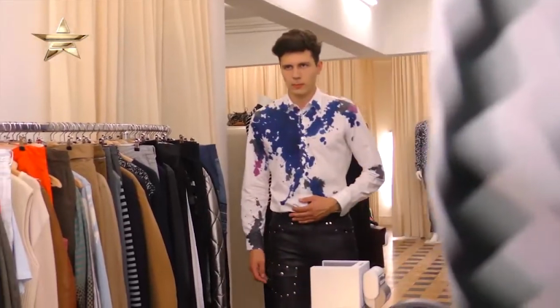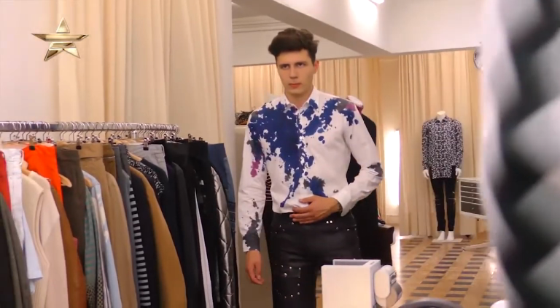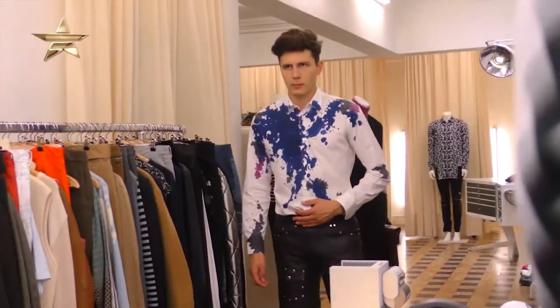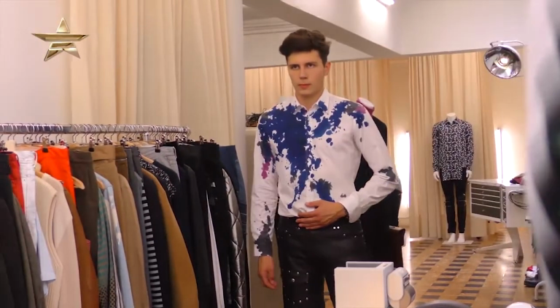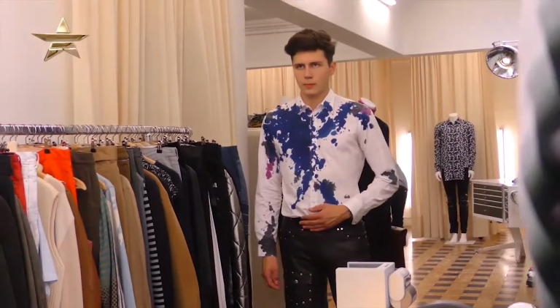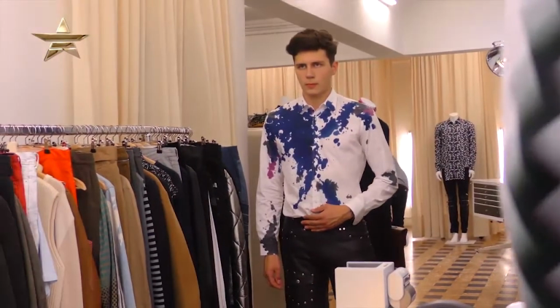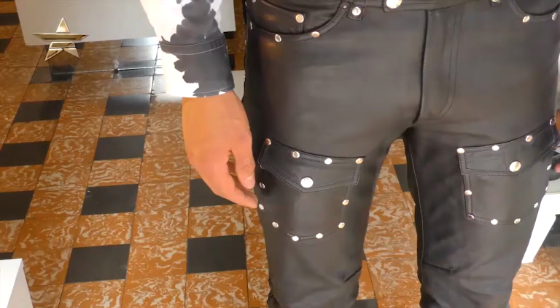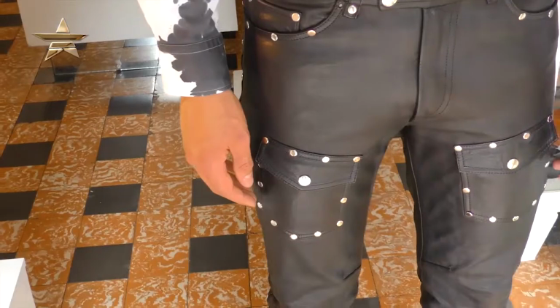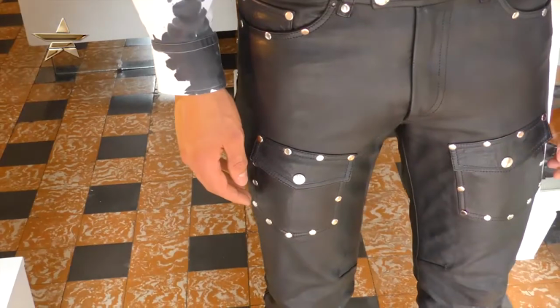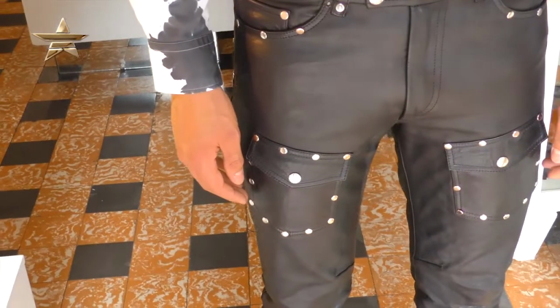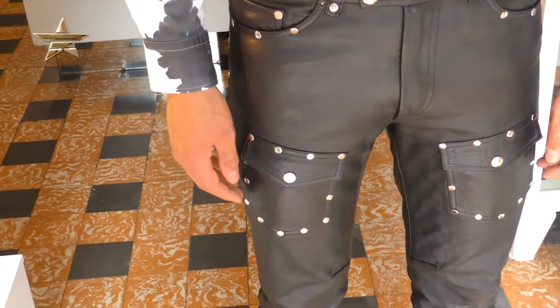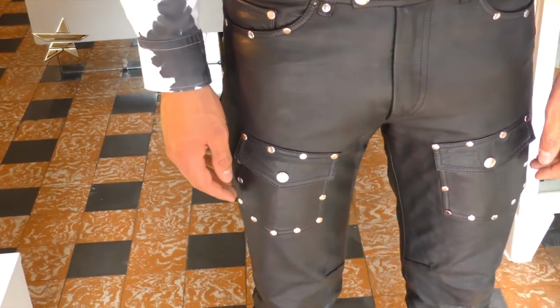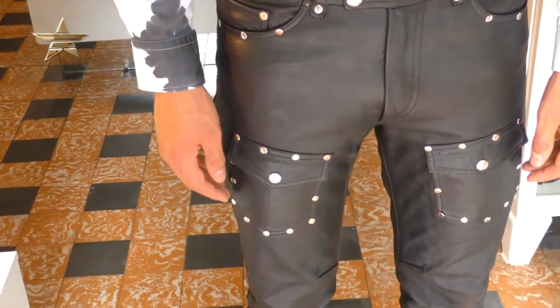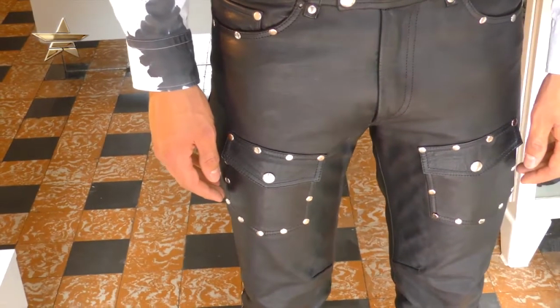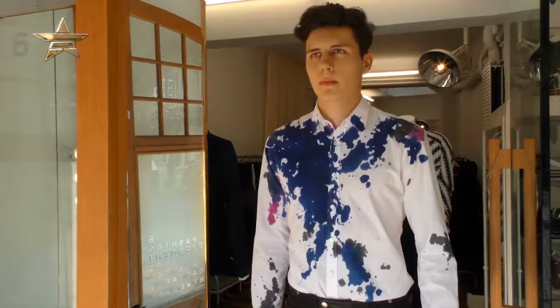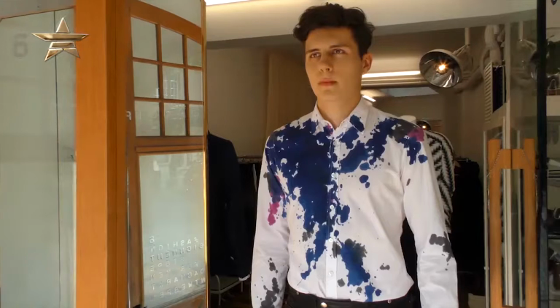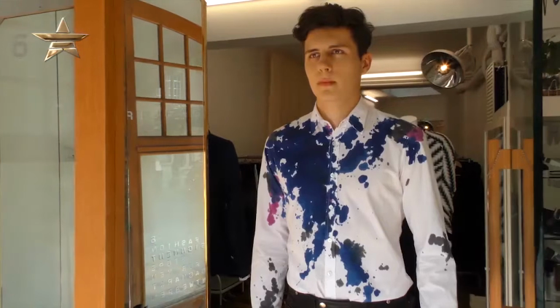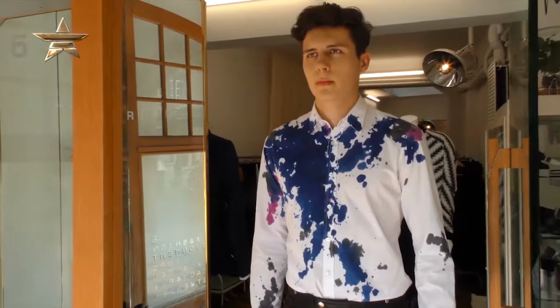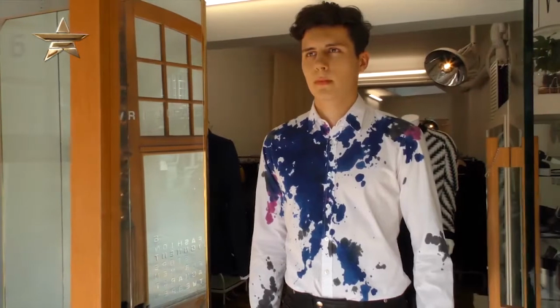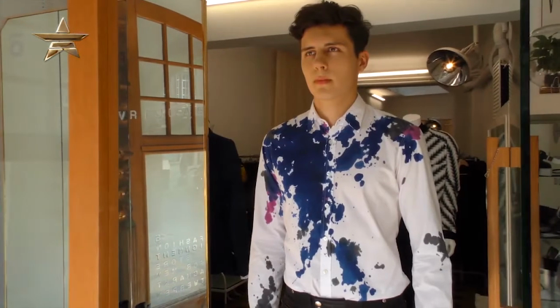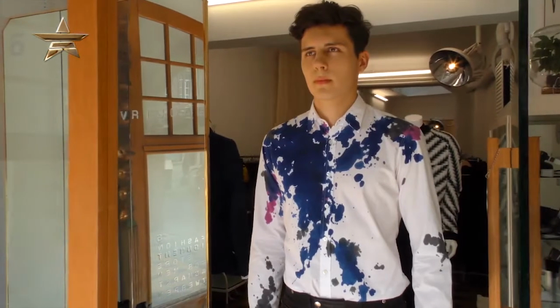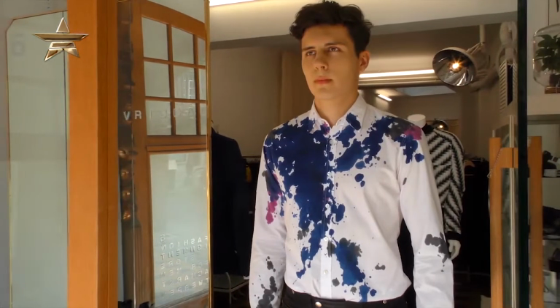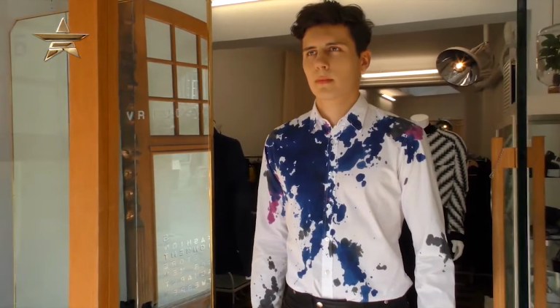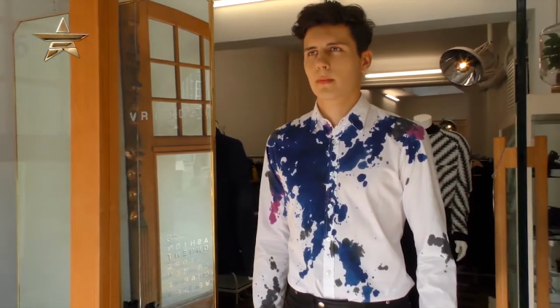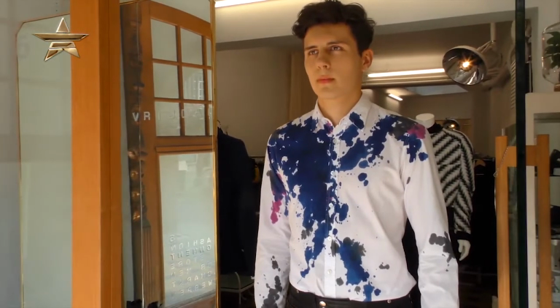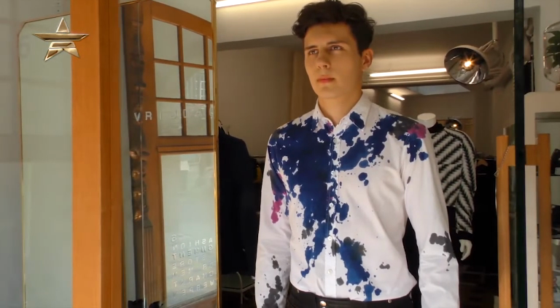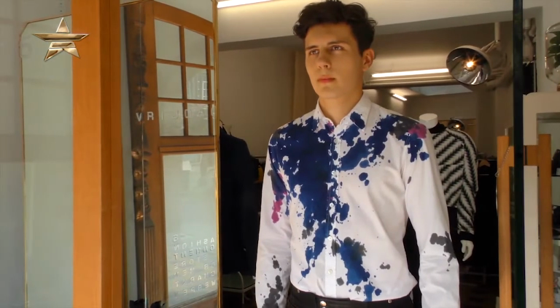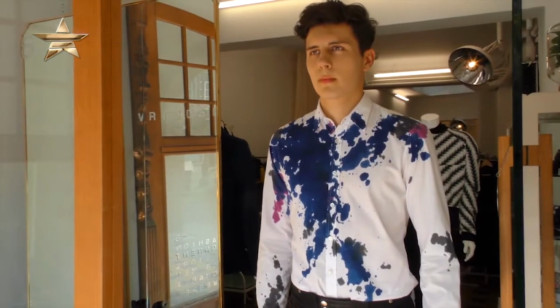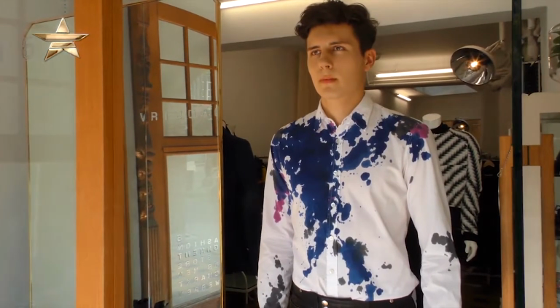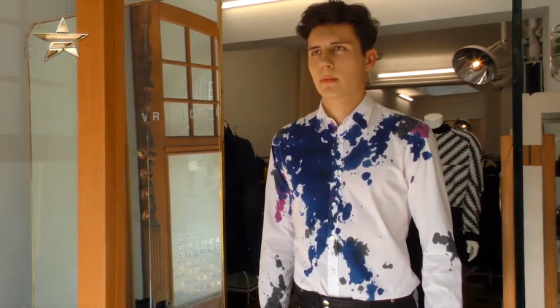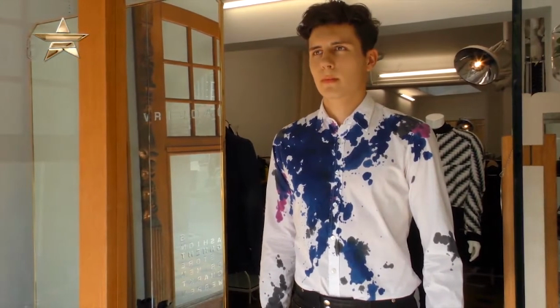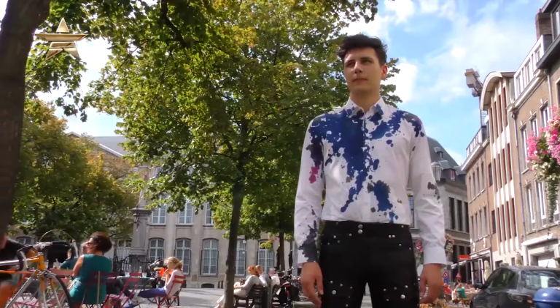Our second look at the store is leather pants by Dries van Noten and an amazing shirt.